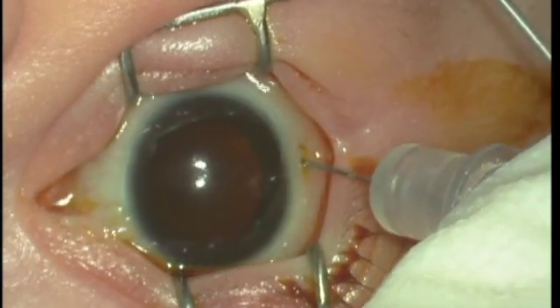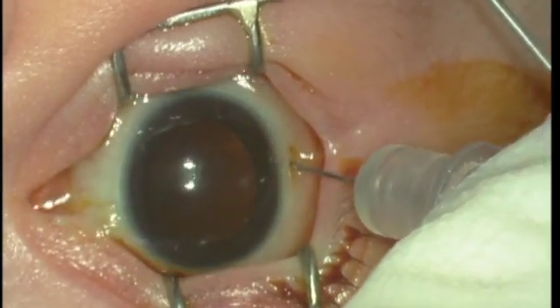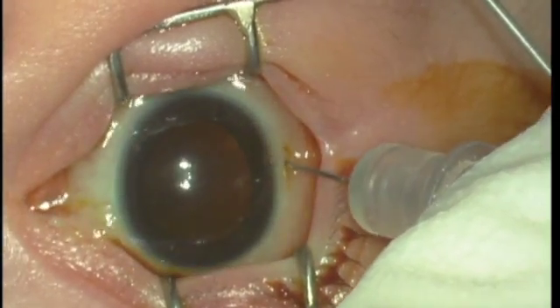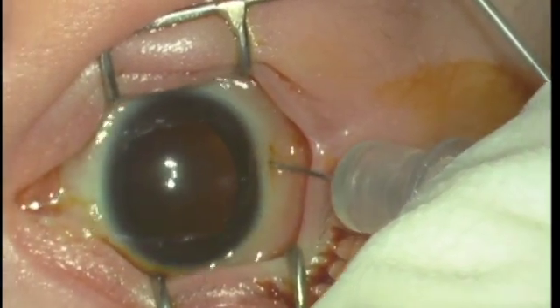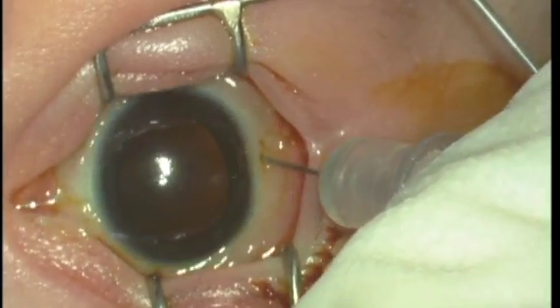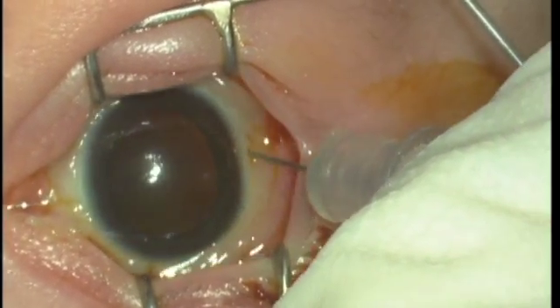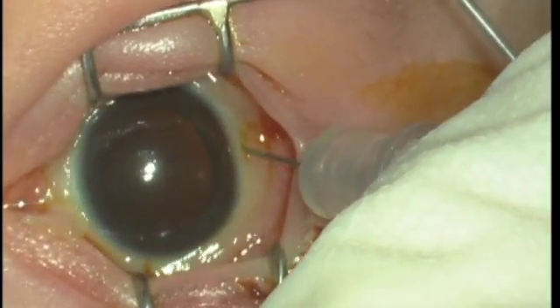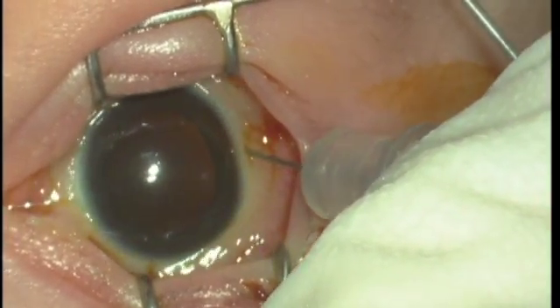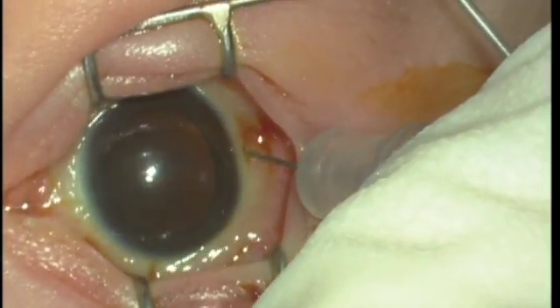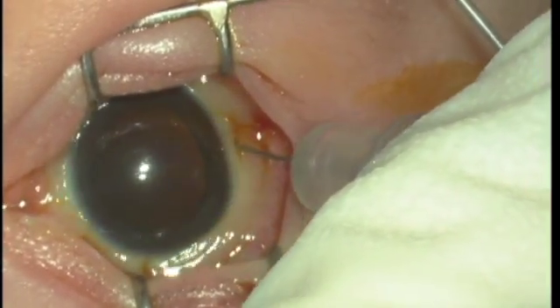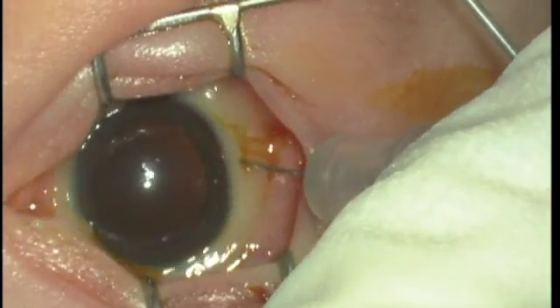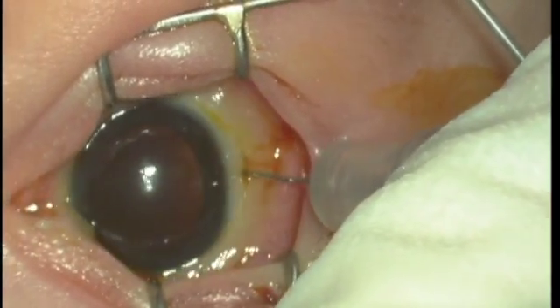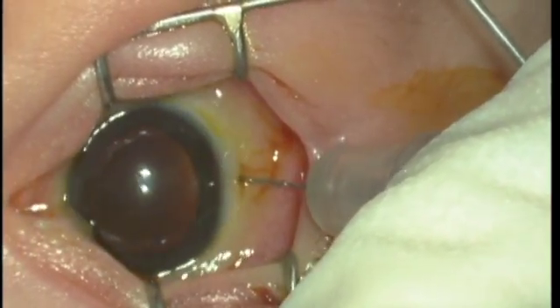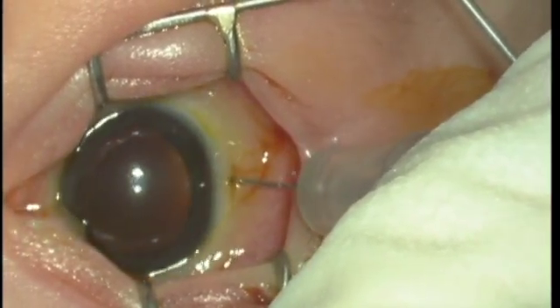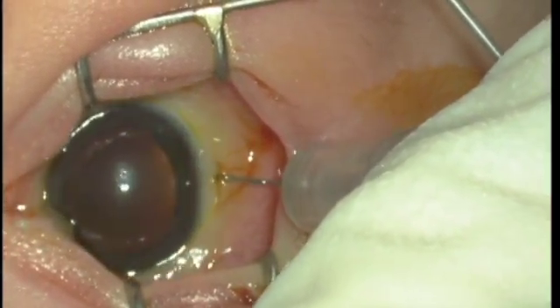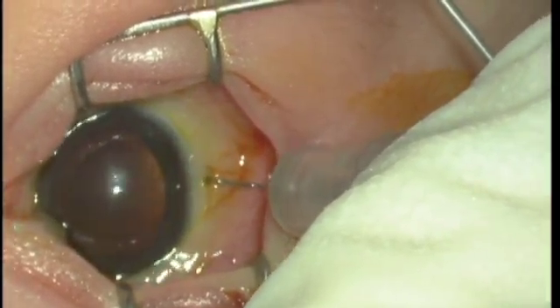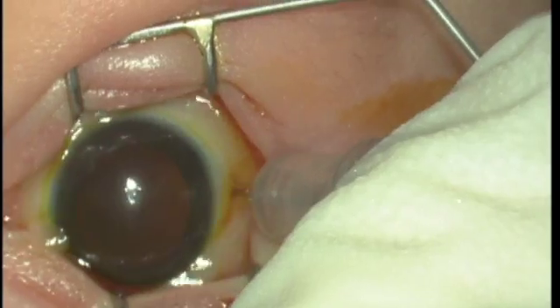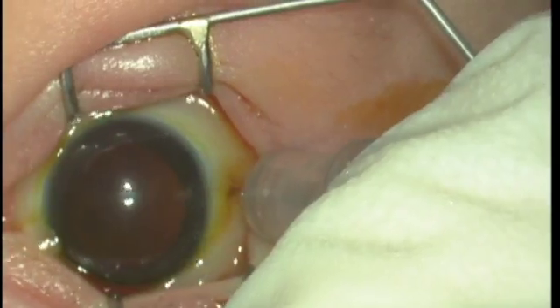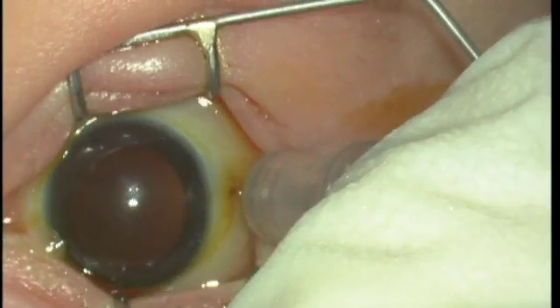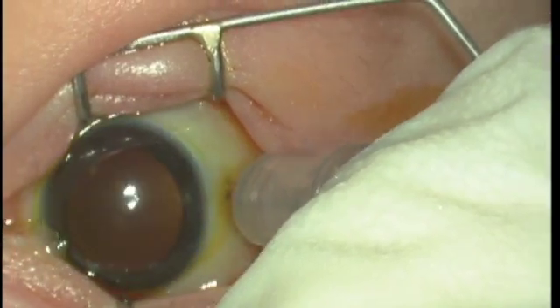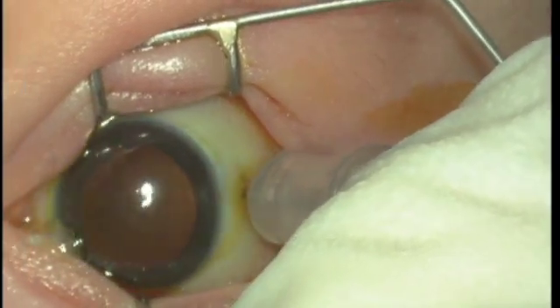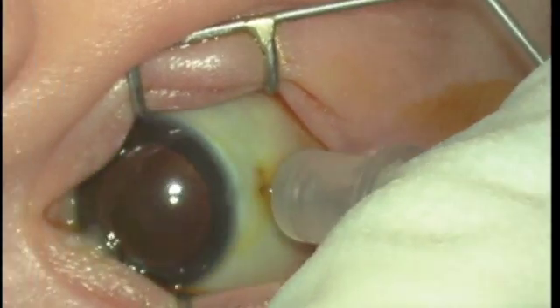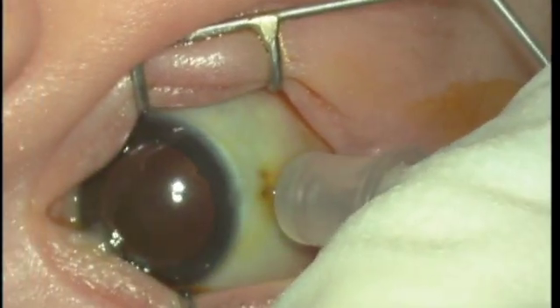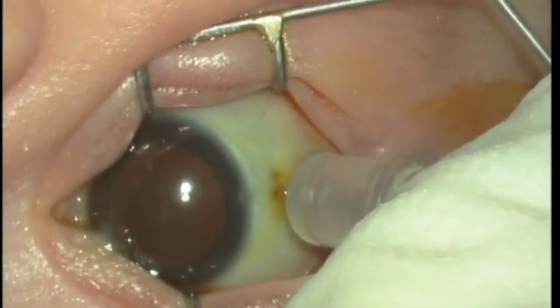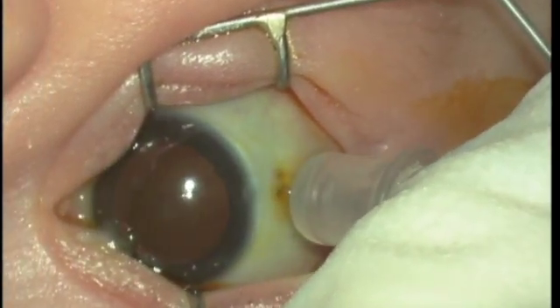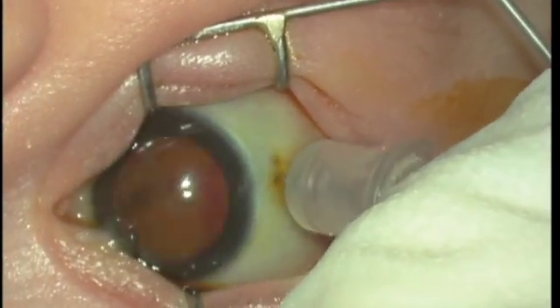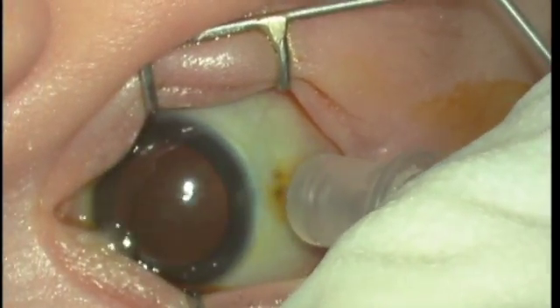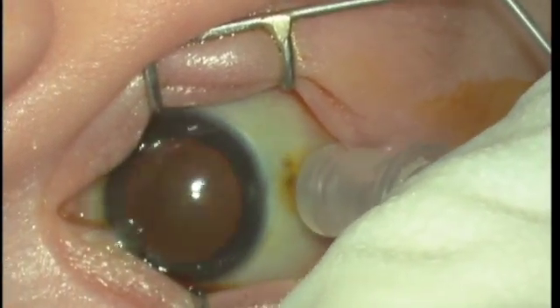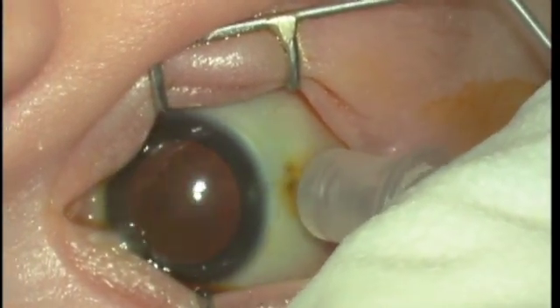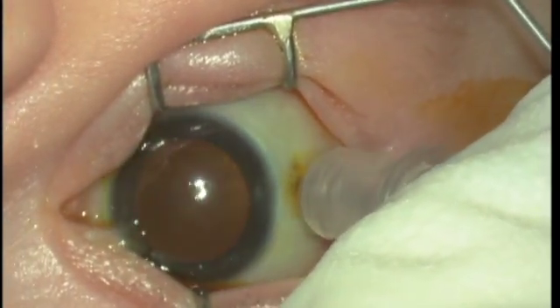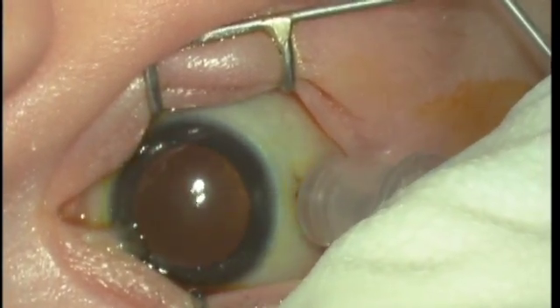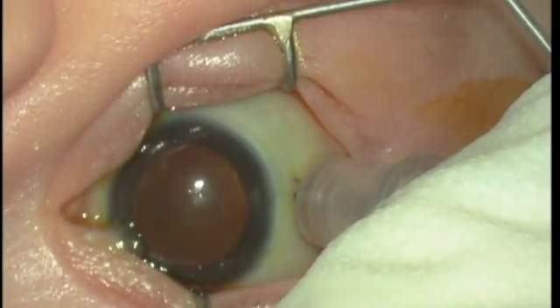As you know, there is a difference in the anatomy of the baby eyes.